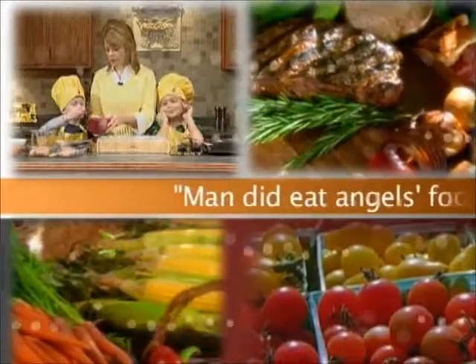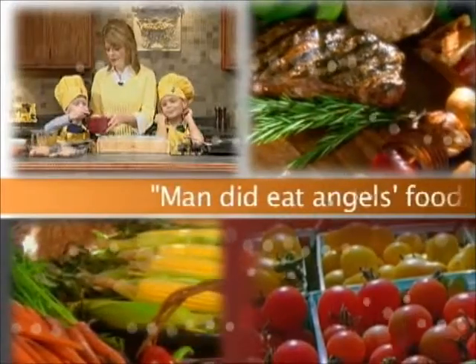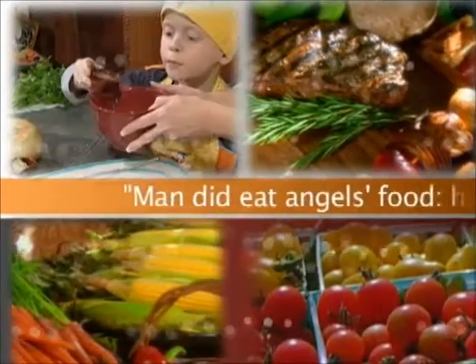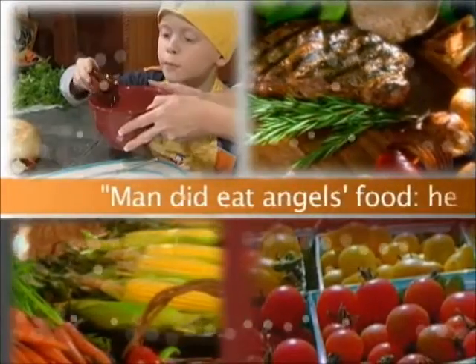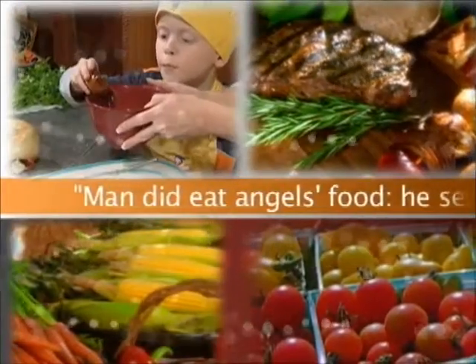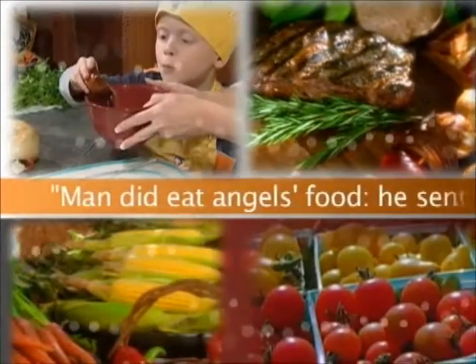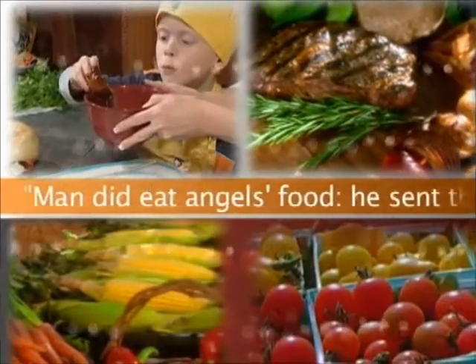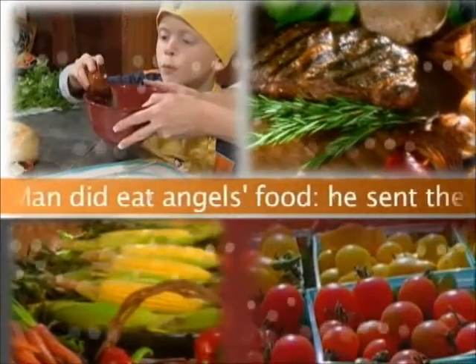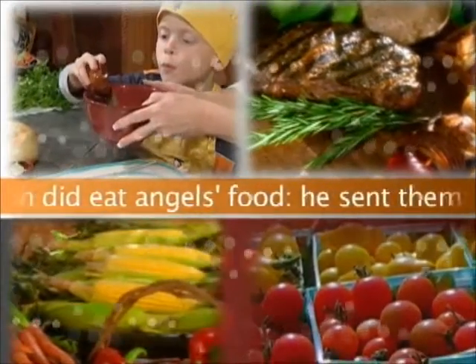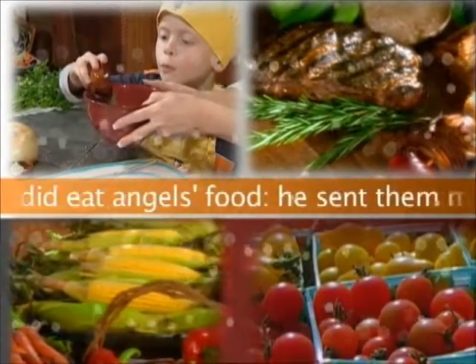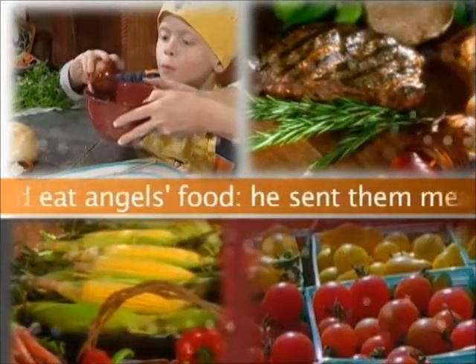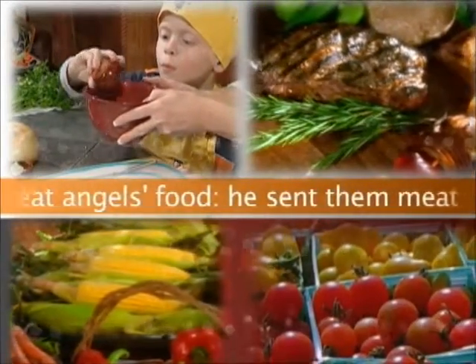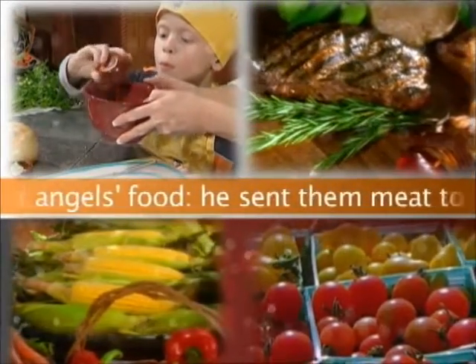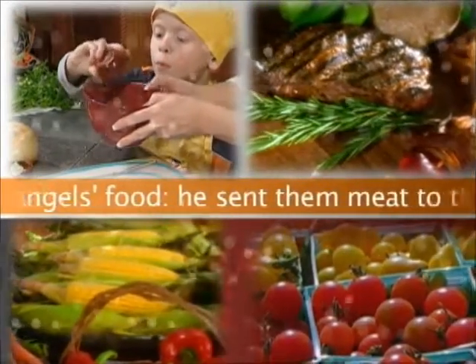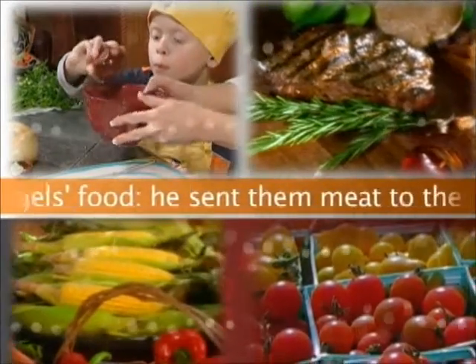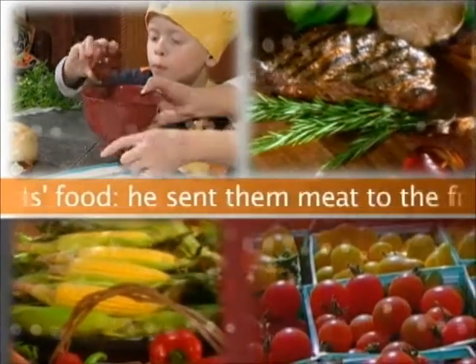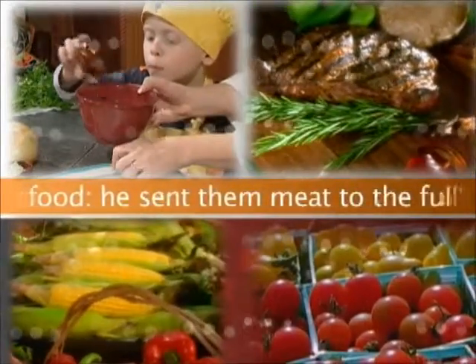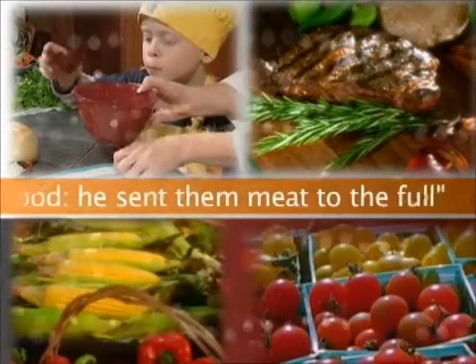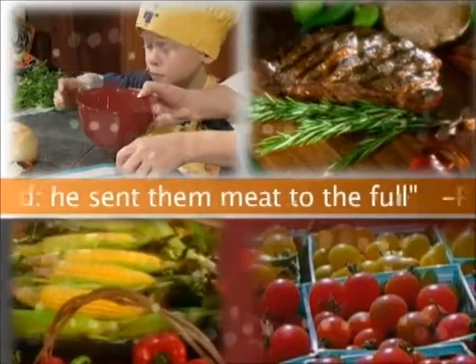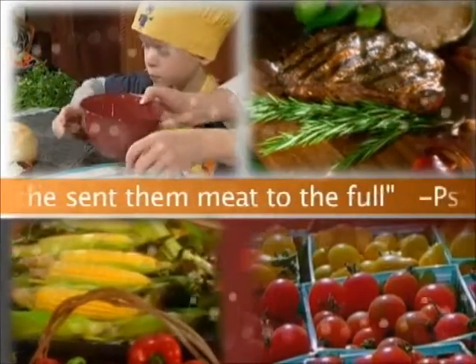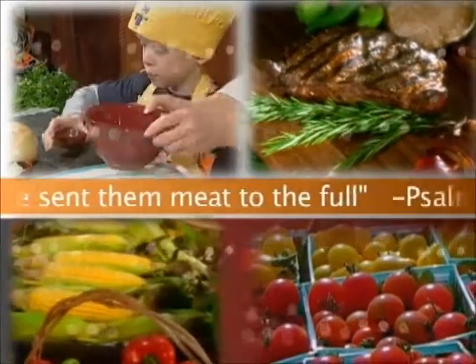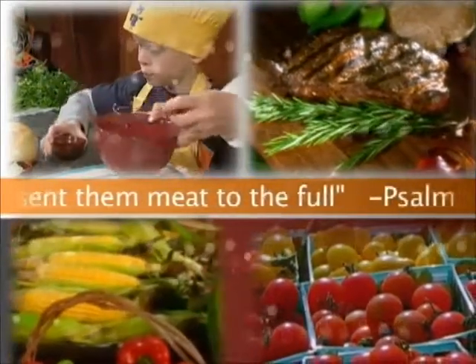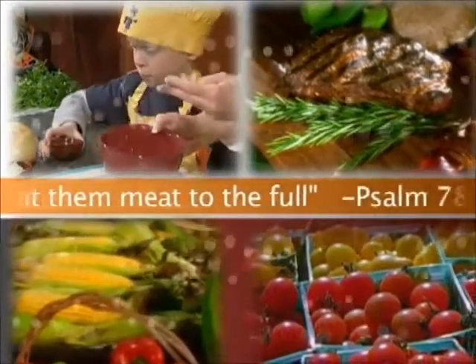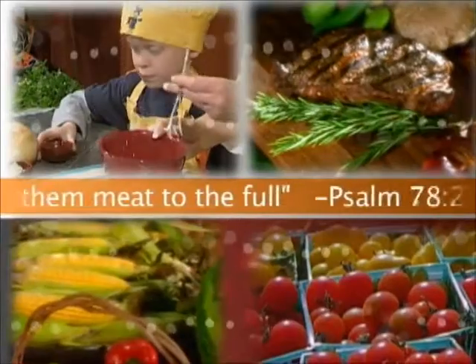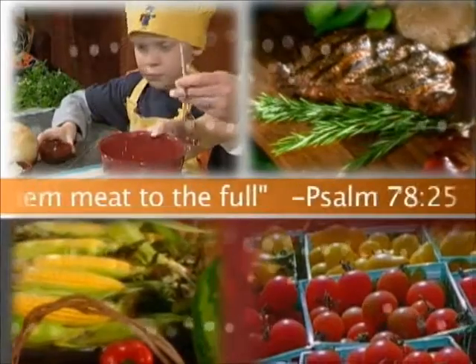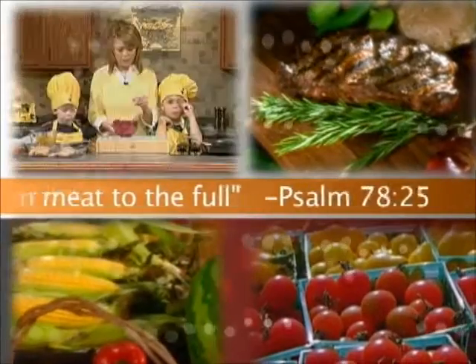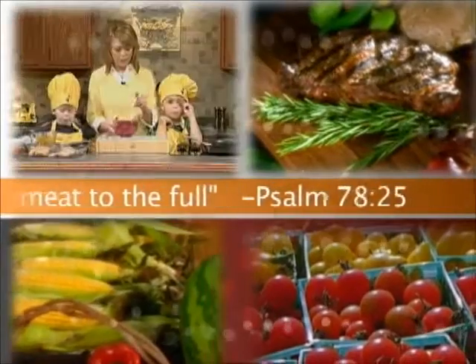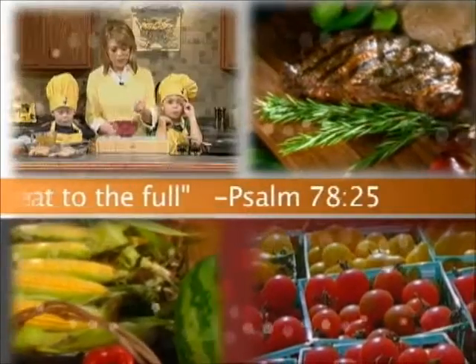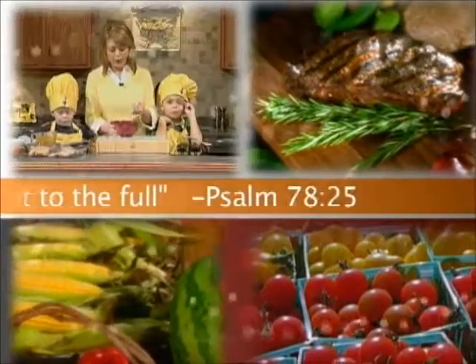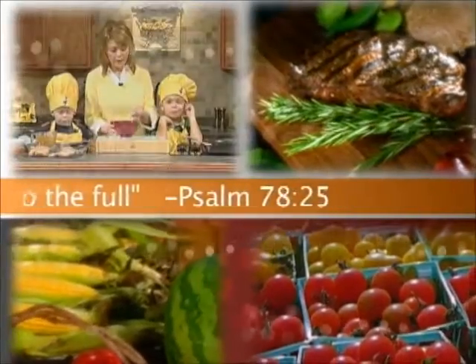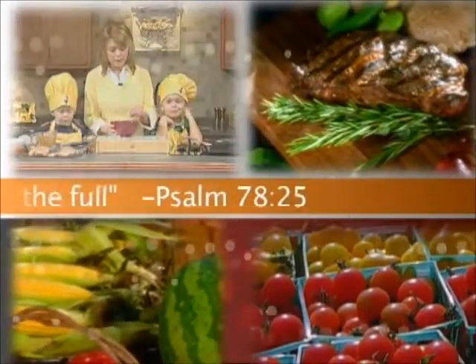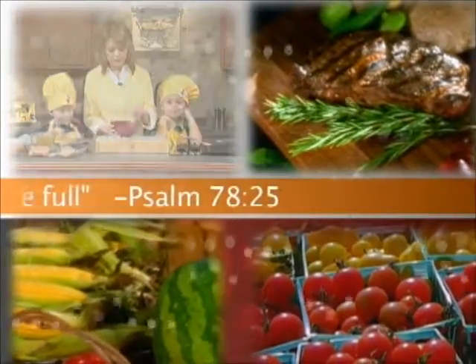Man did eat angels' food. He sent them meat to the full. Psalm 78:25.